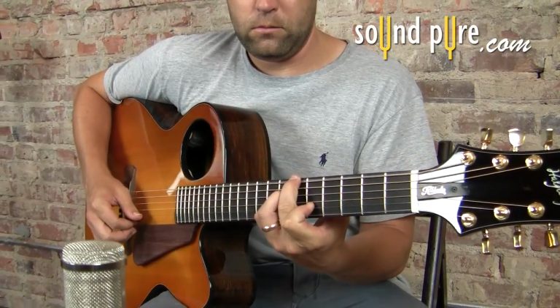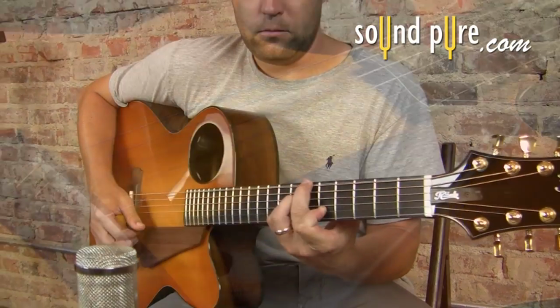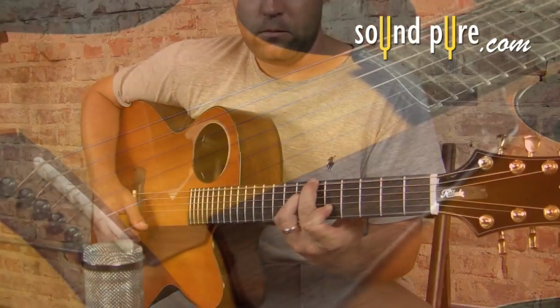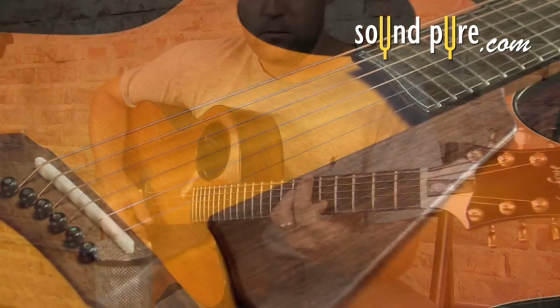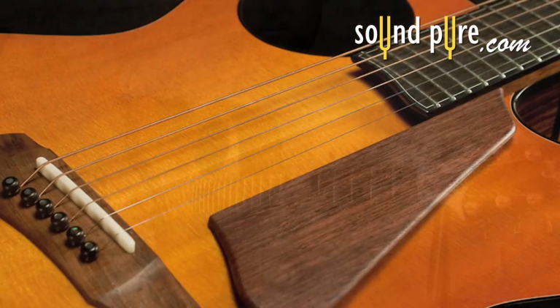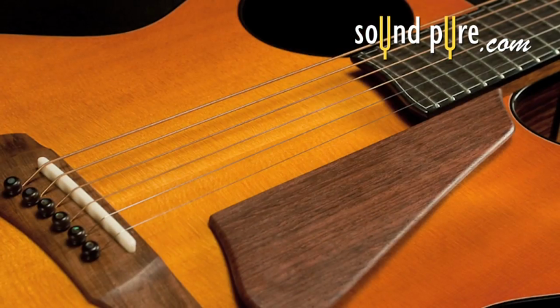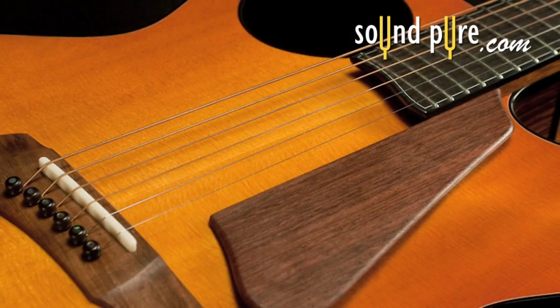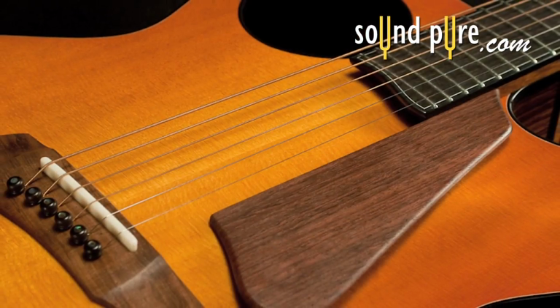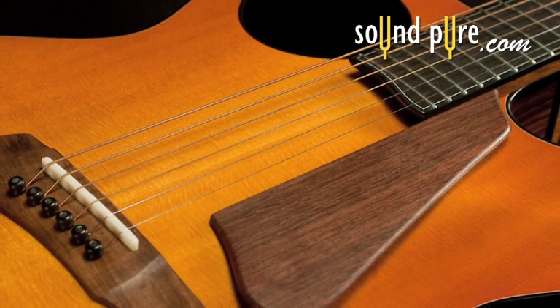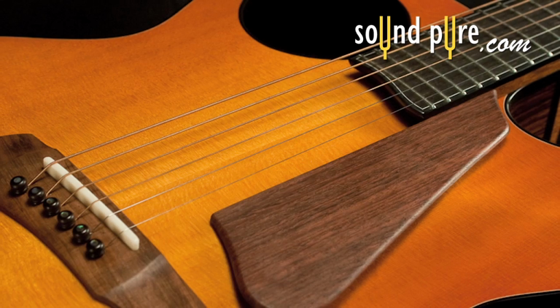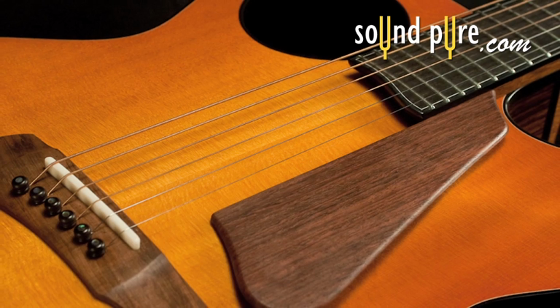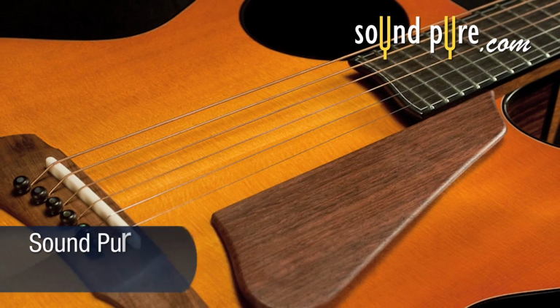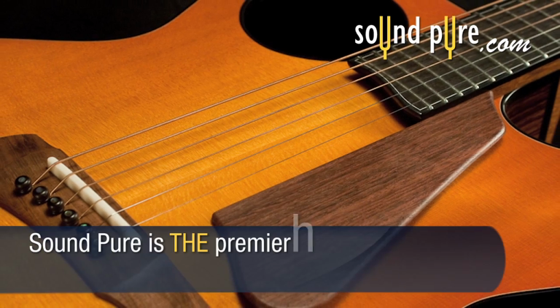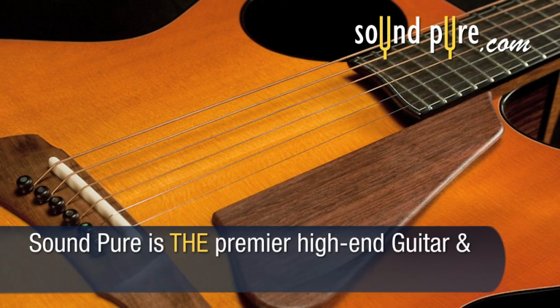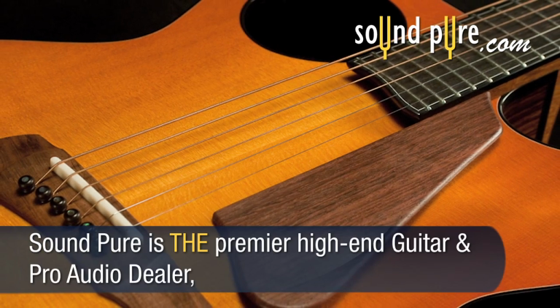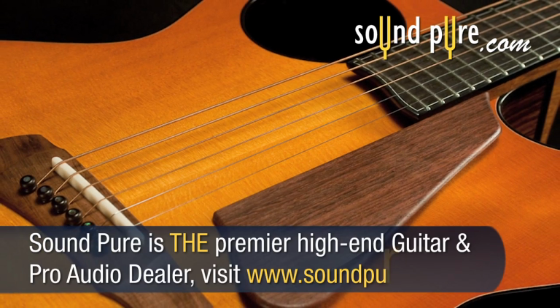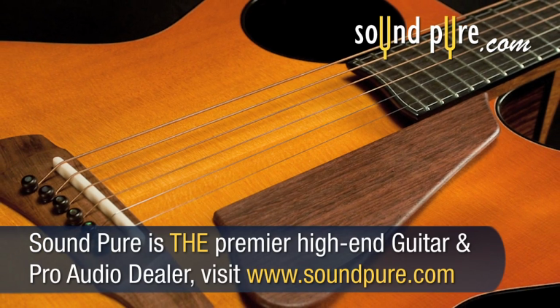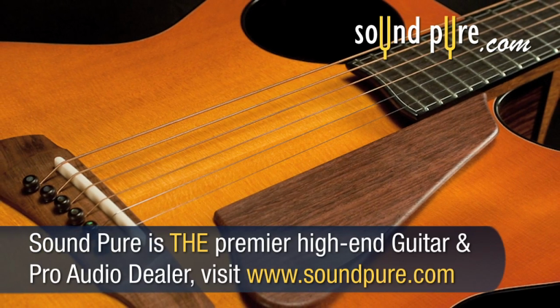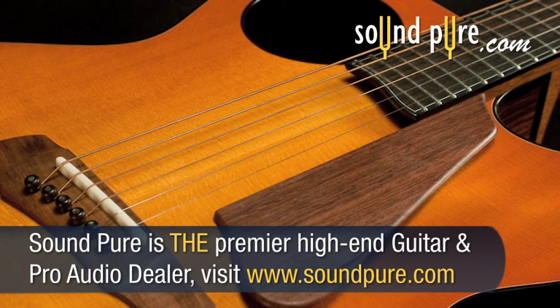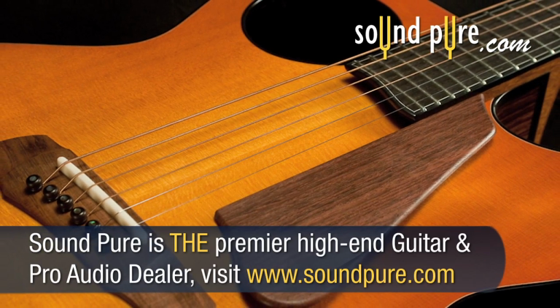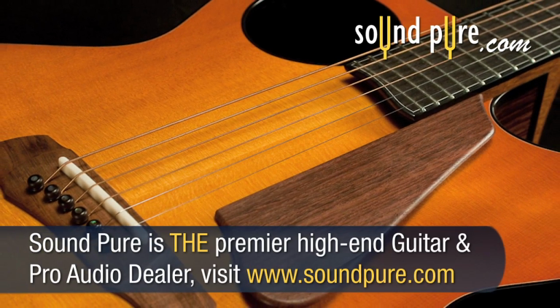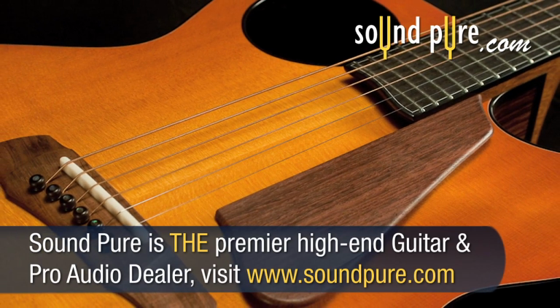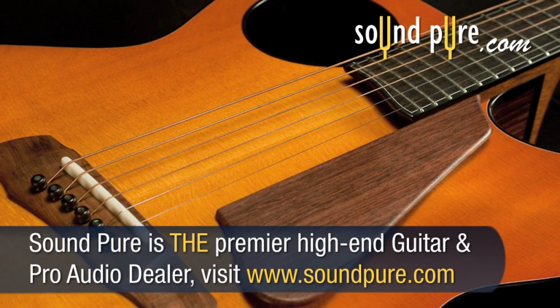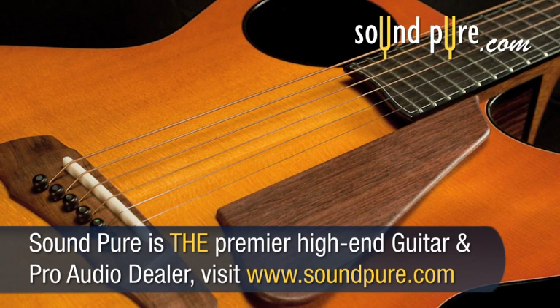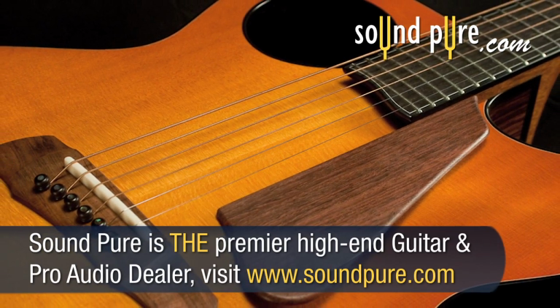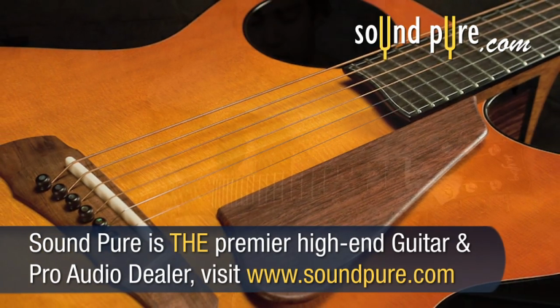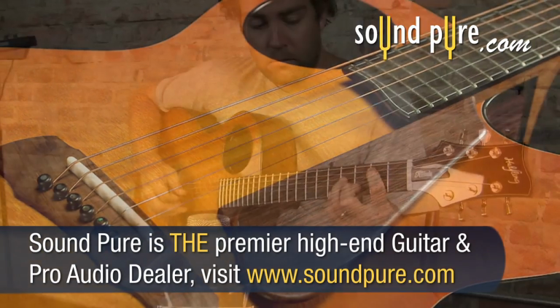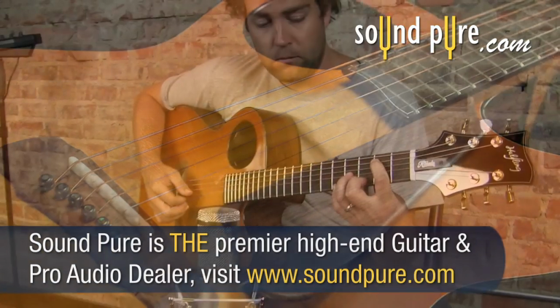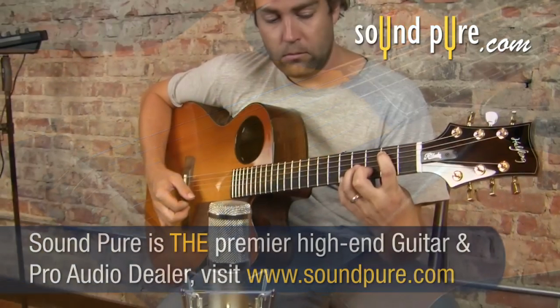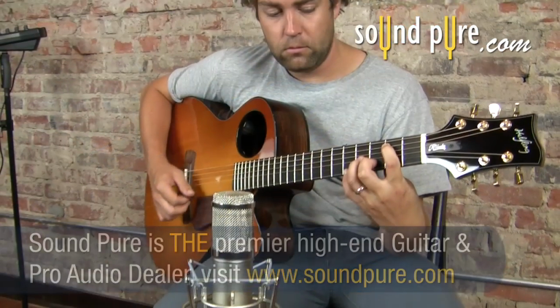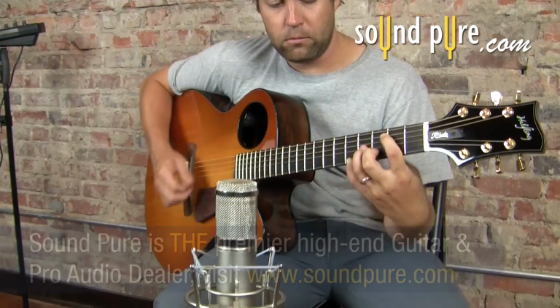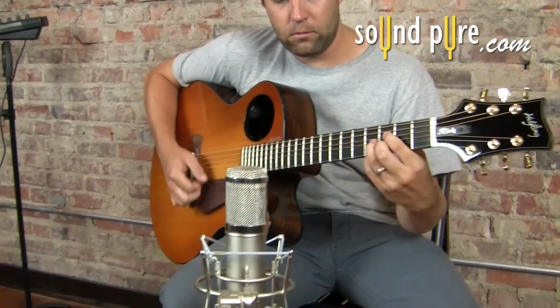The Halfling Pin Bridge model is a very unique instrument from the Rebecca Guitar Corporation. There's really no instrument like it in the world.